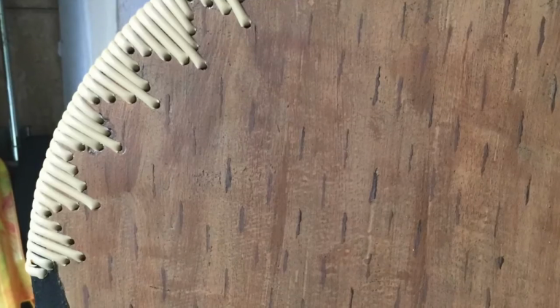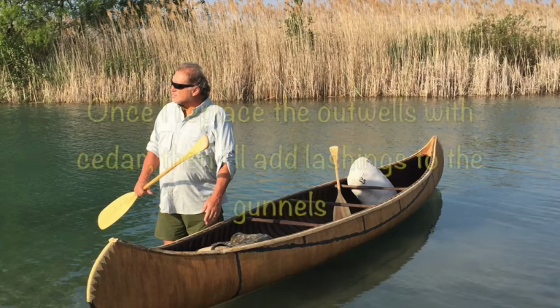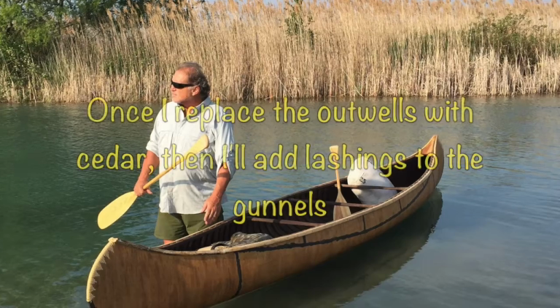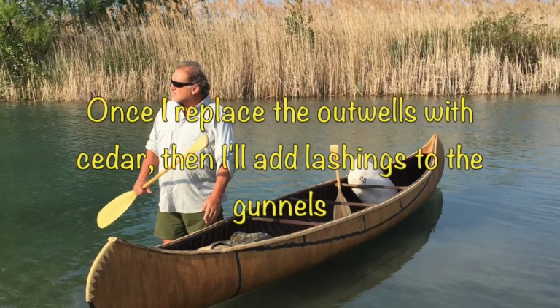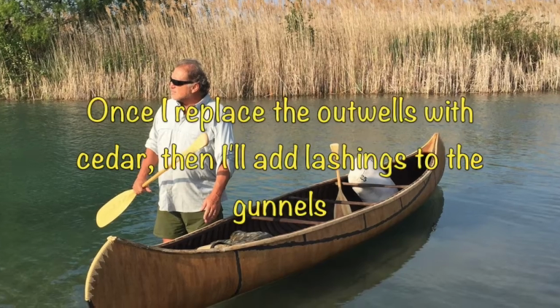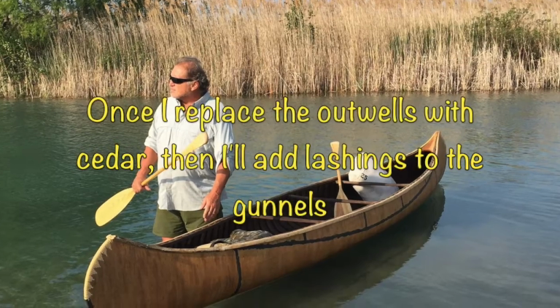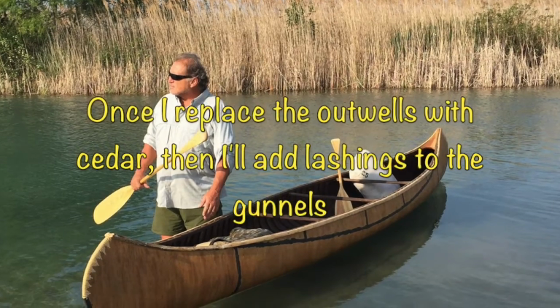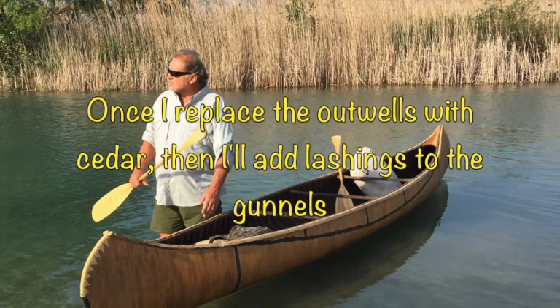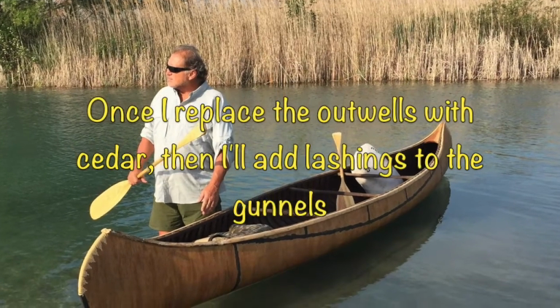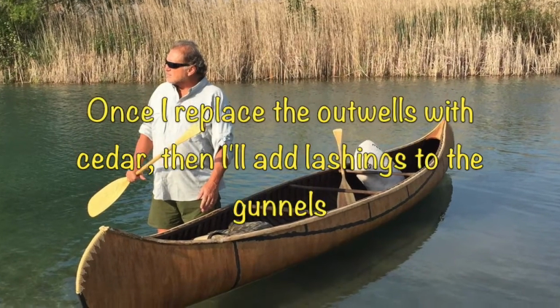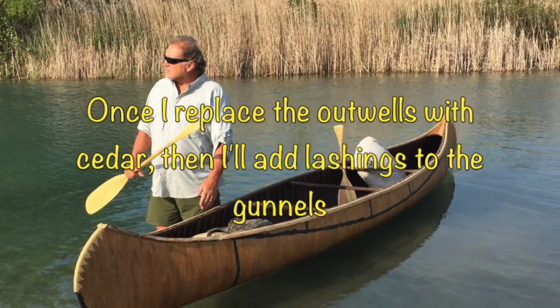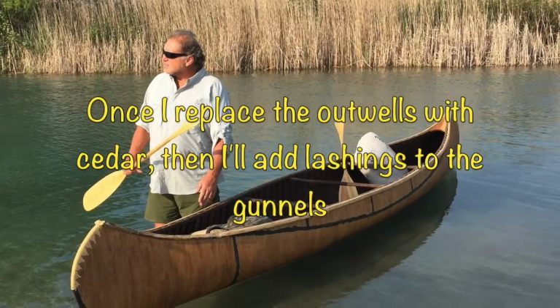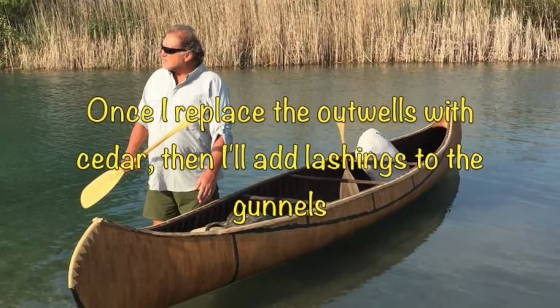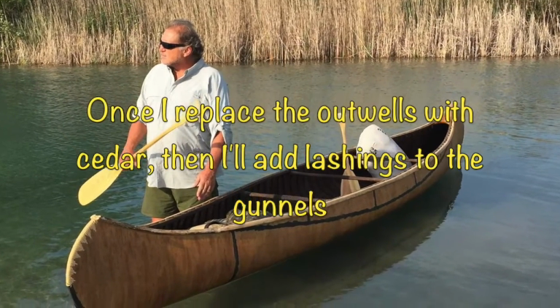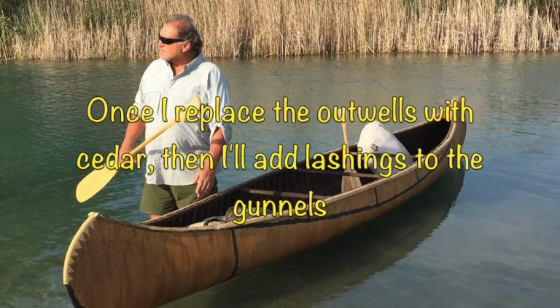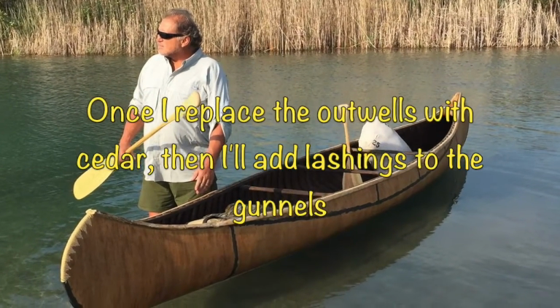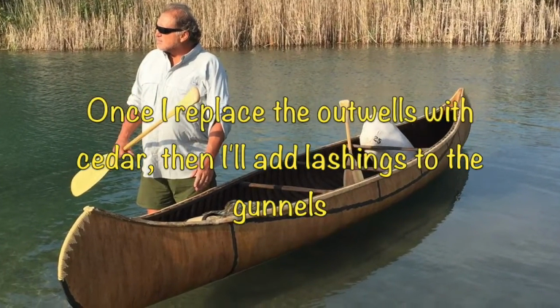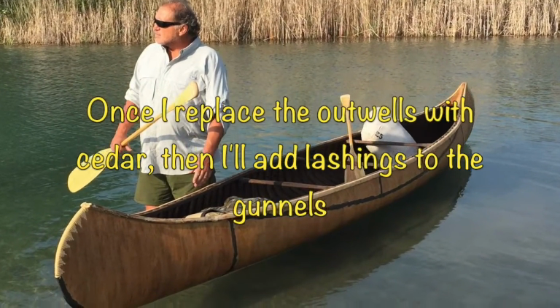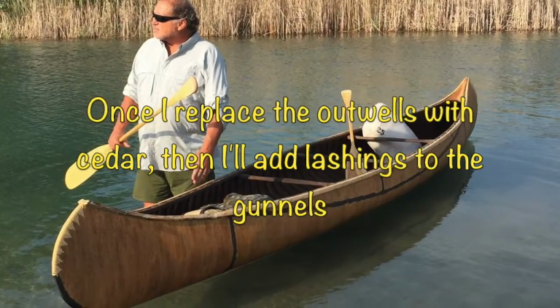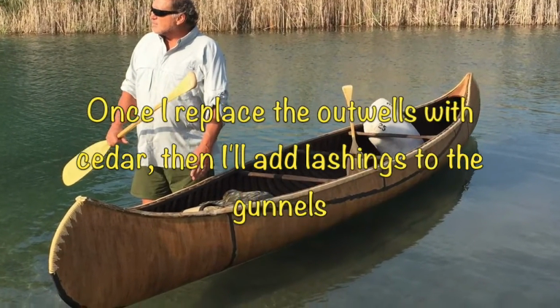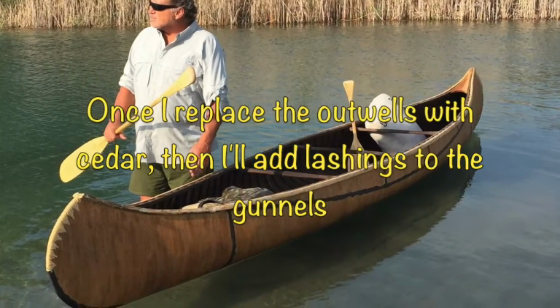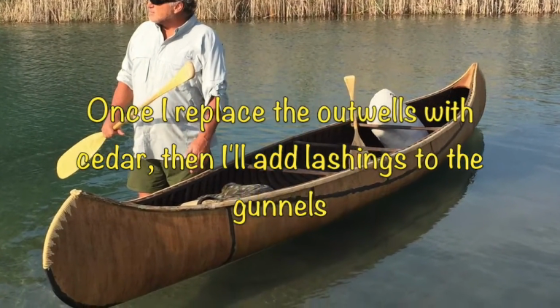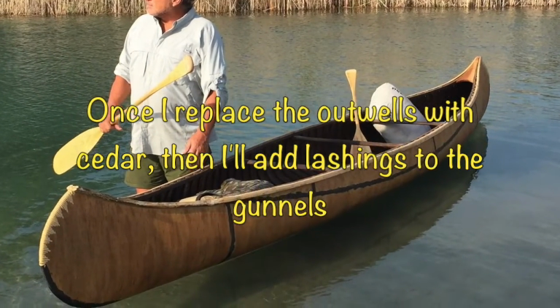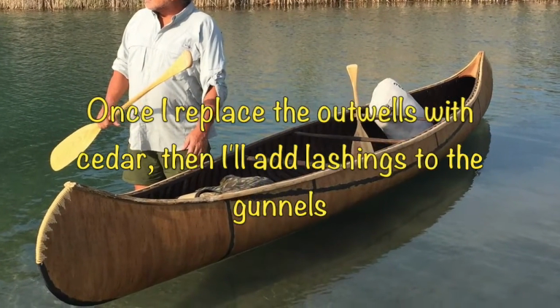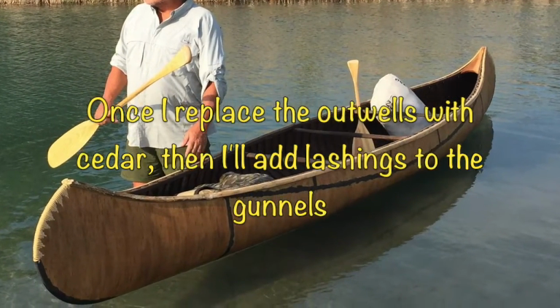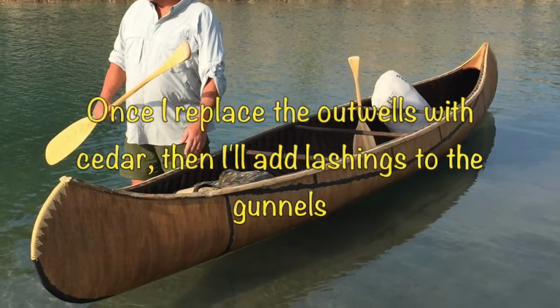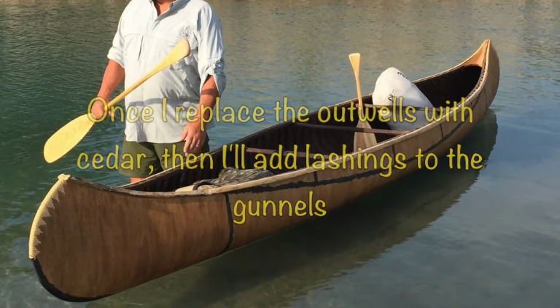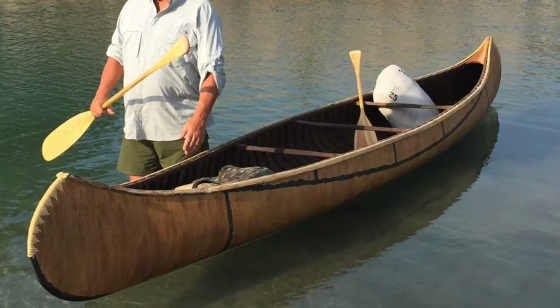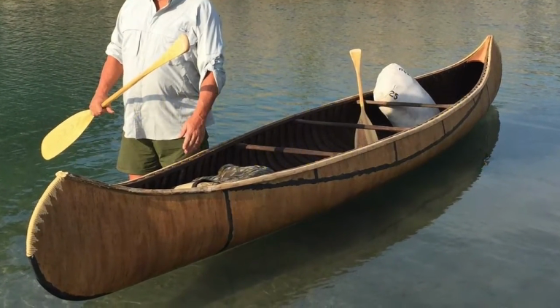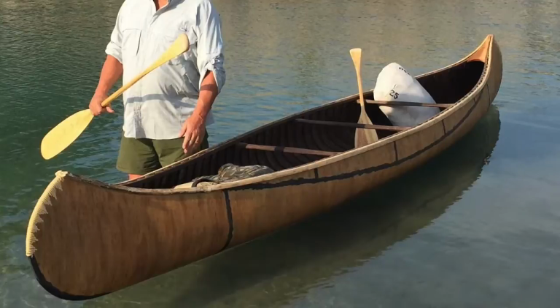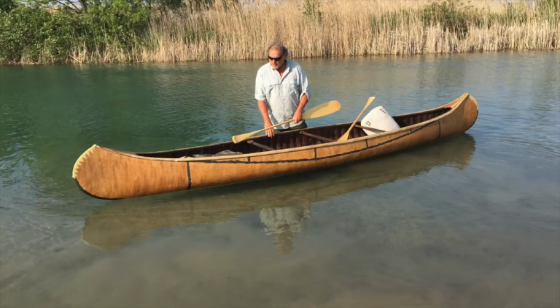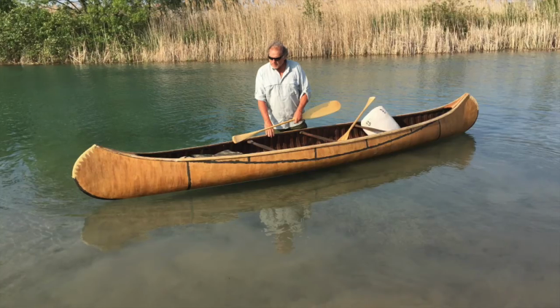Once I replace the outwales with cedar, I'll add lashings to the outwales once I bore the holes.